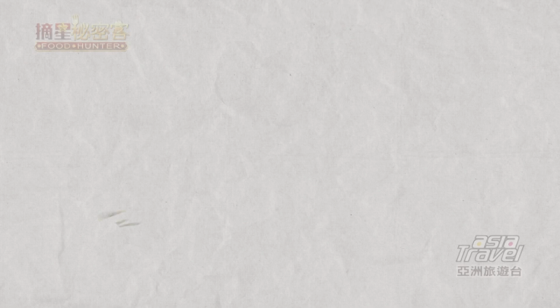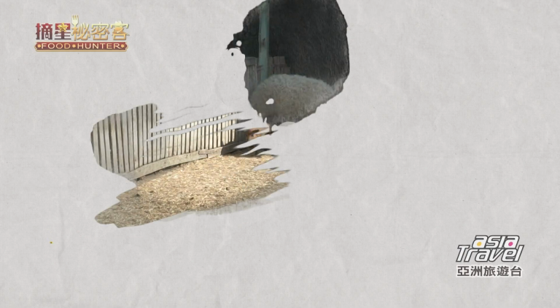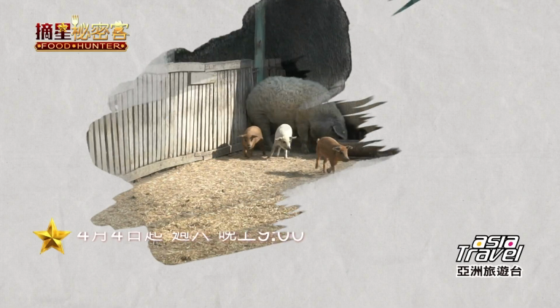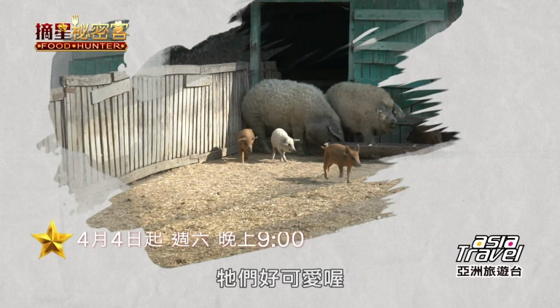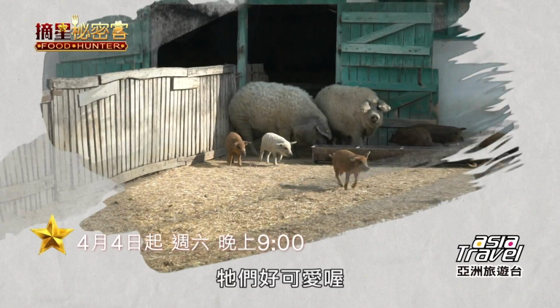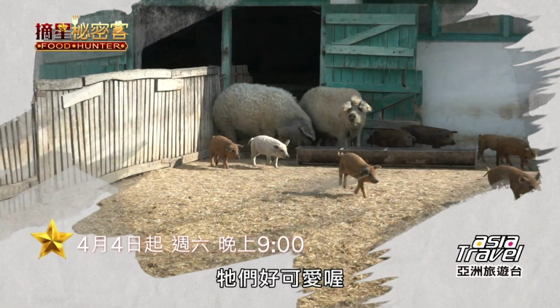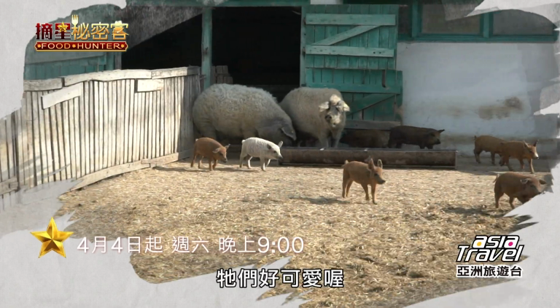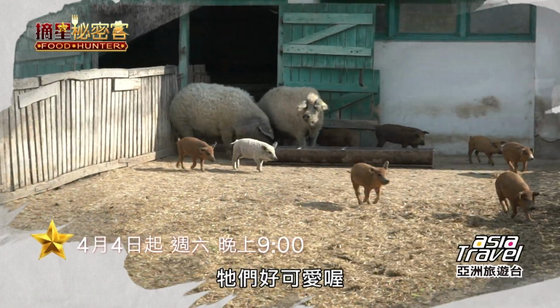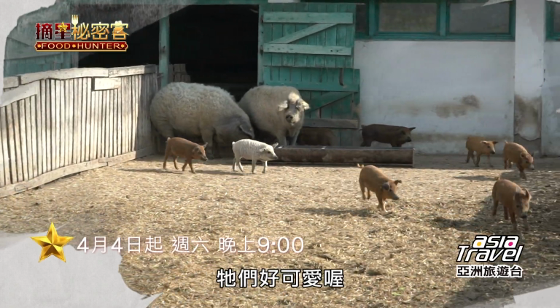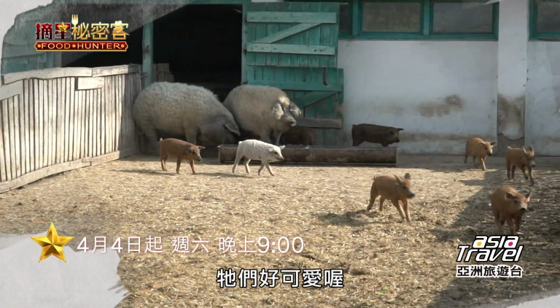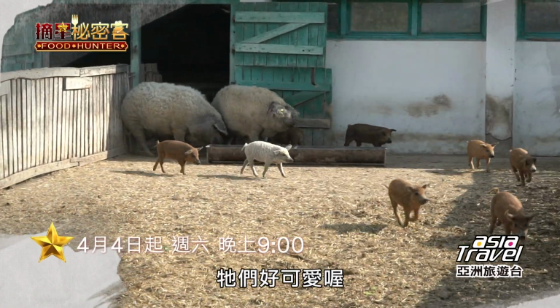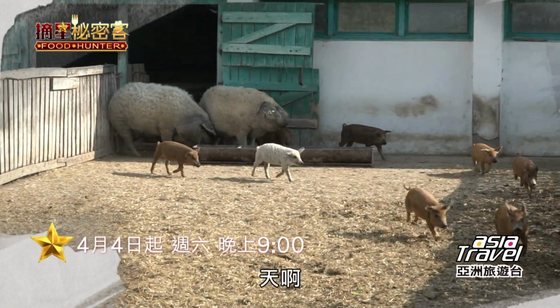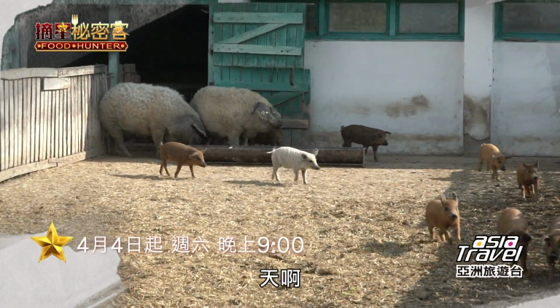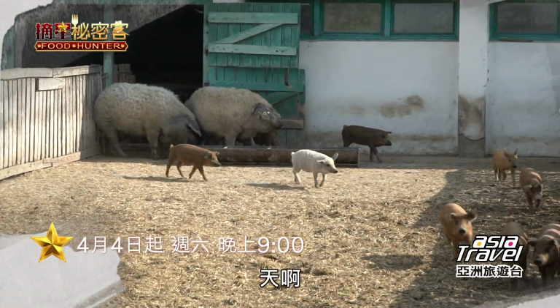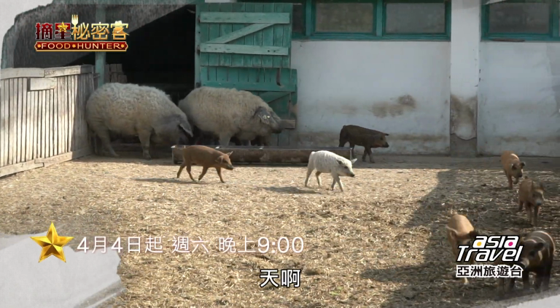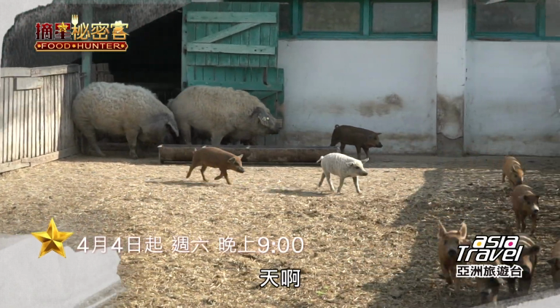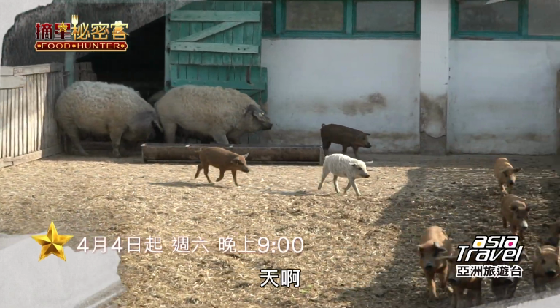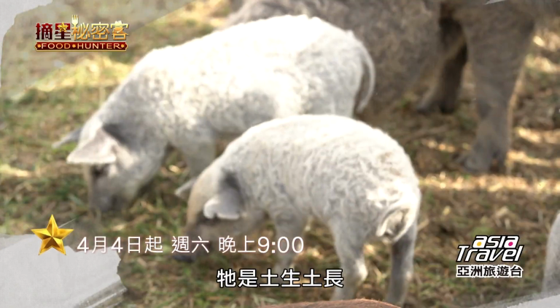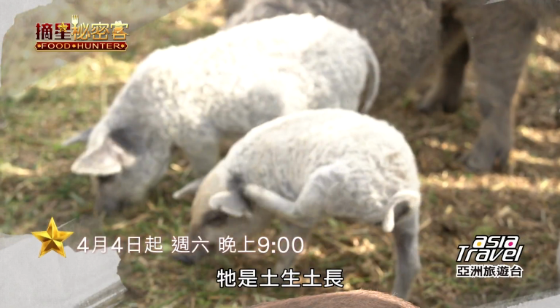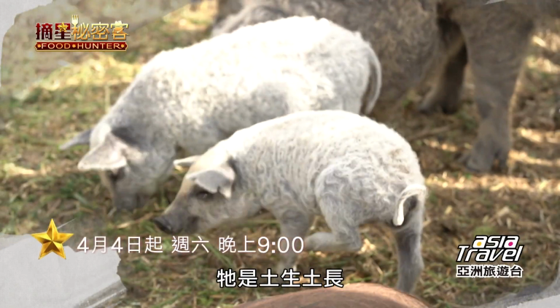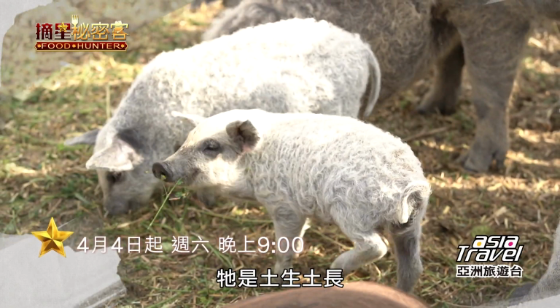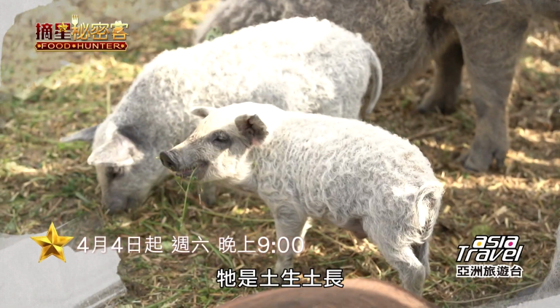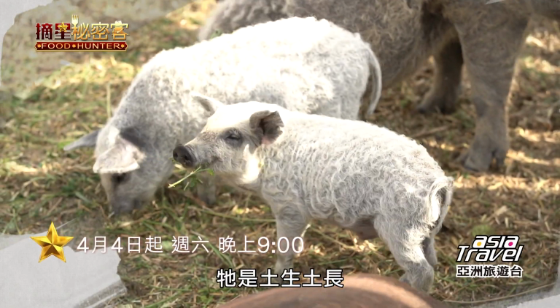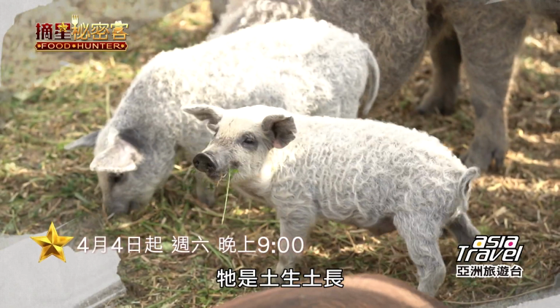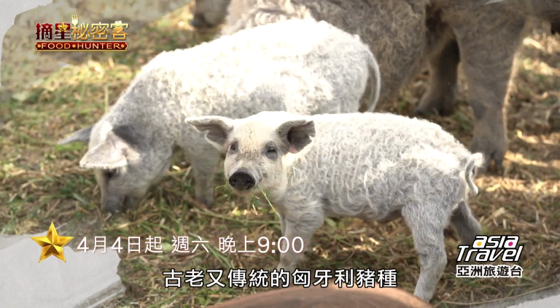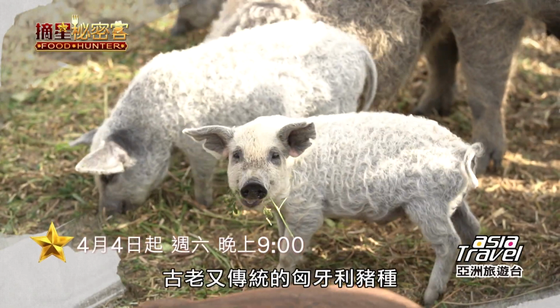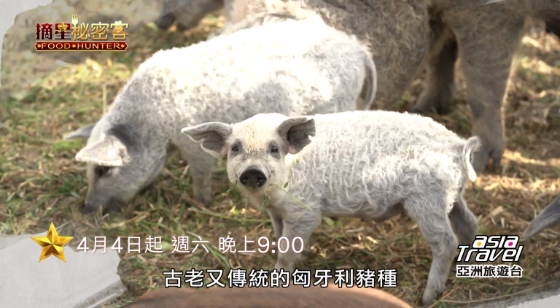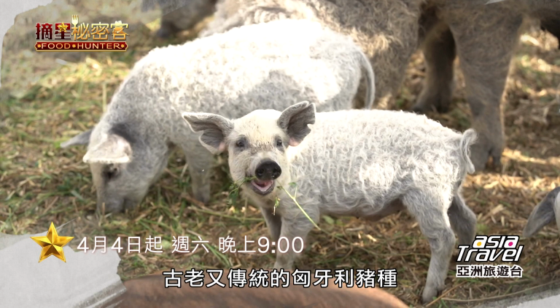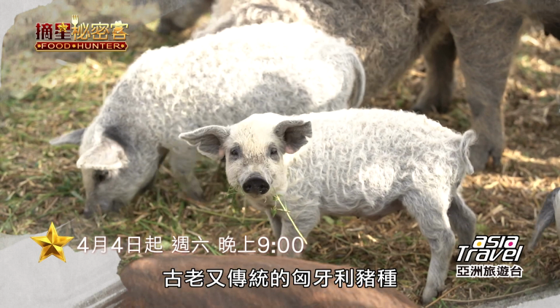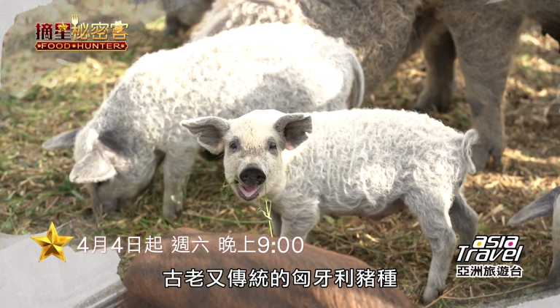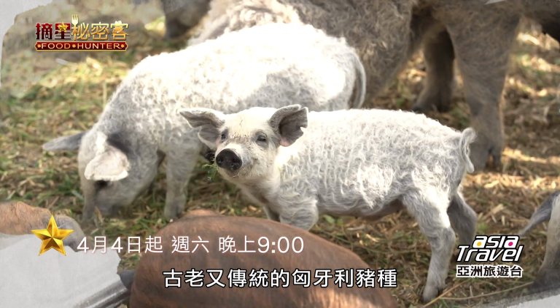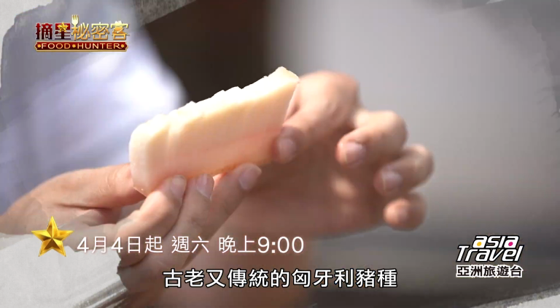Wow, they're so cute here! Oh my gosh! It's all traditional Hungarian pig.